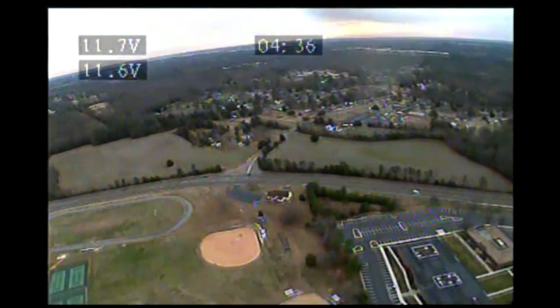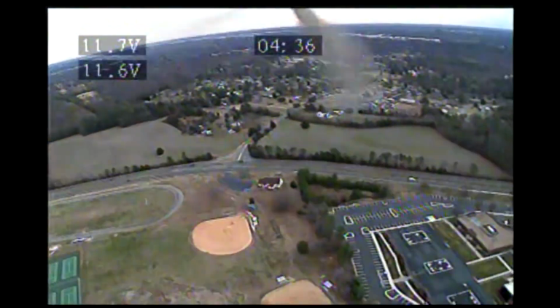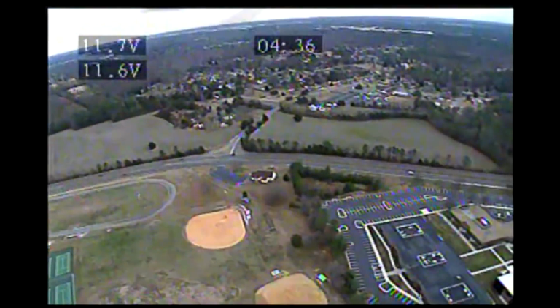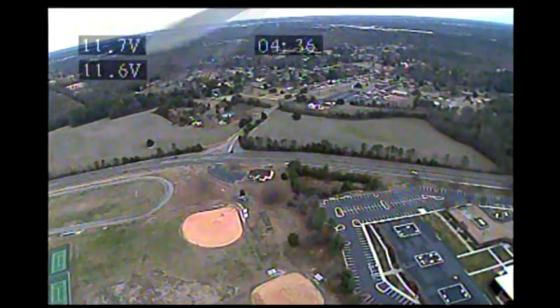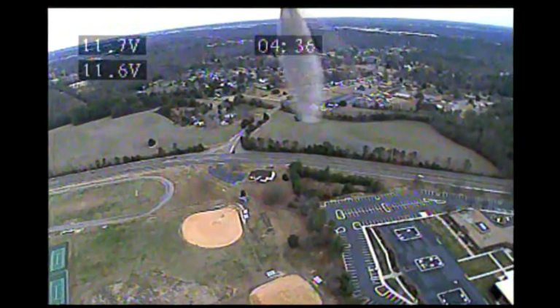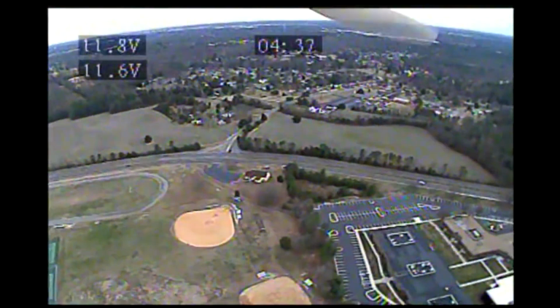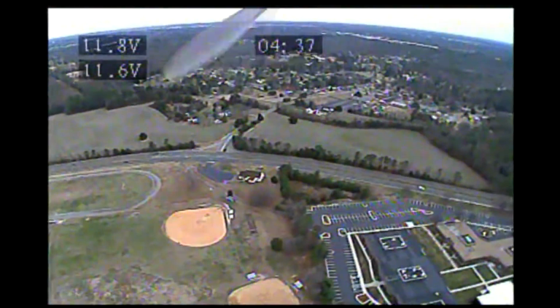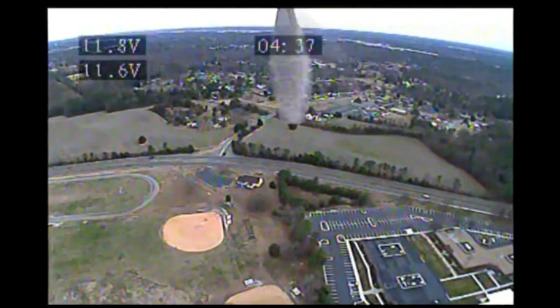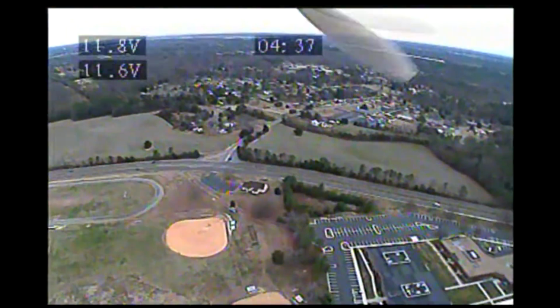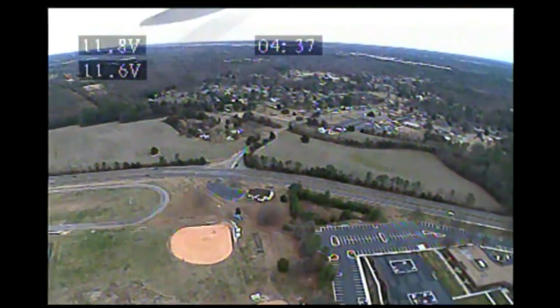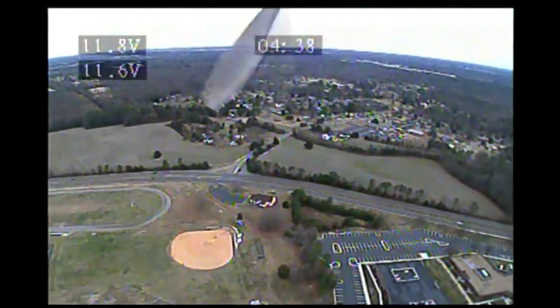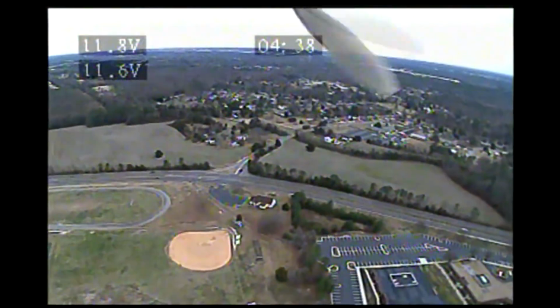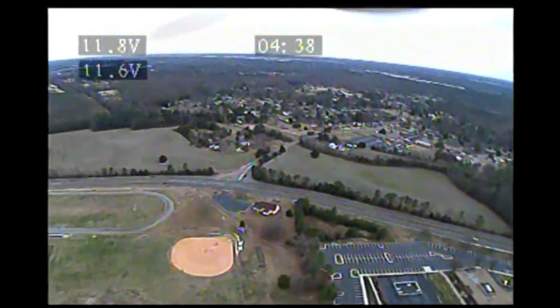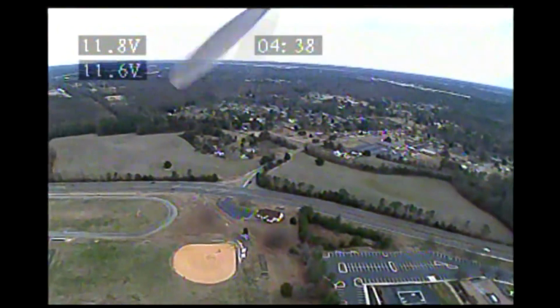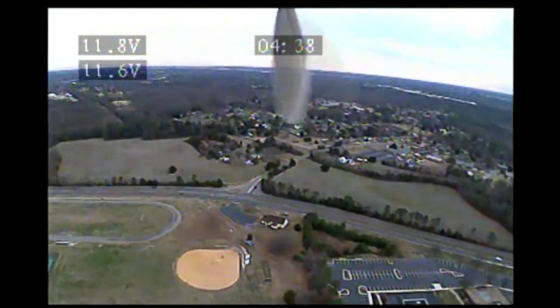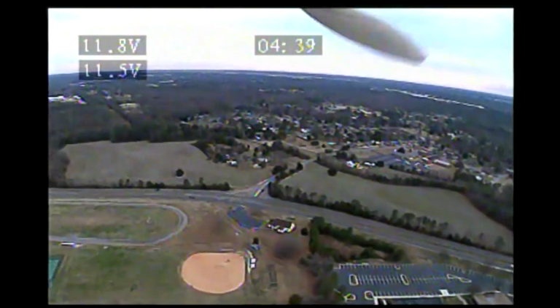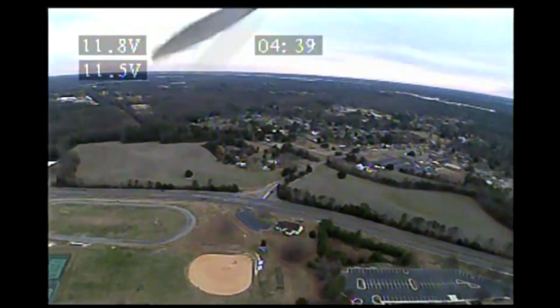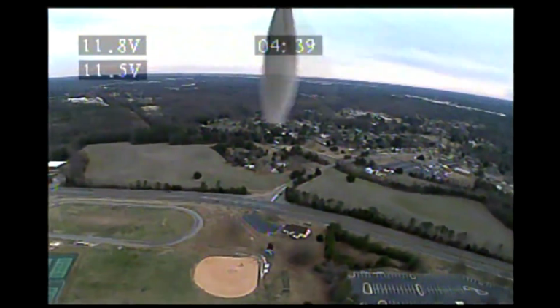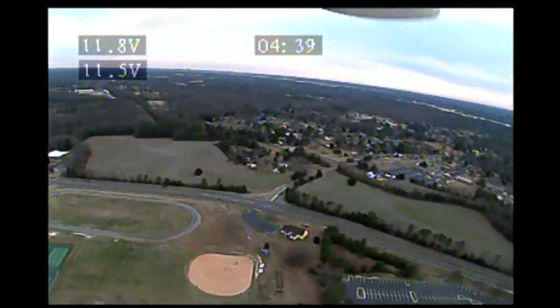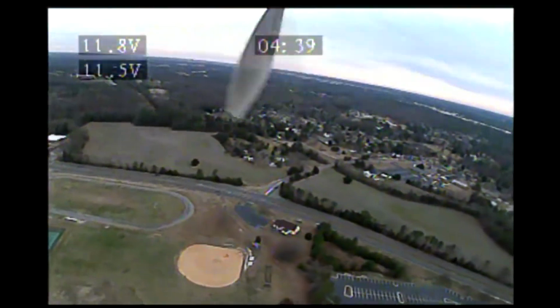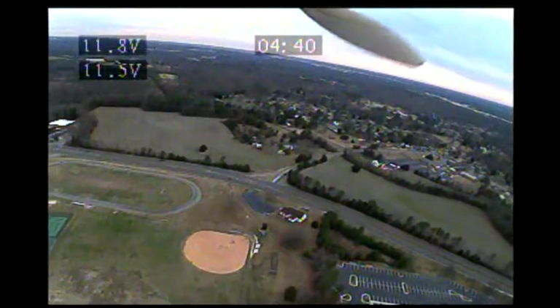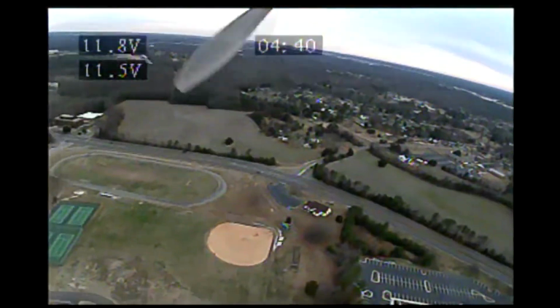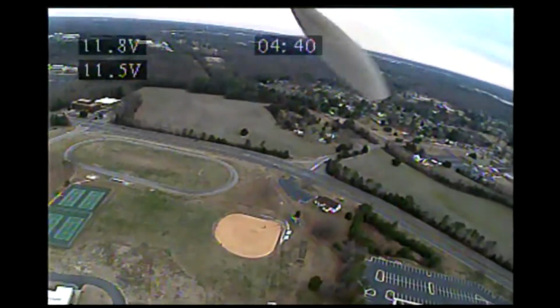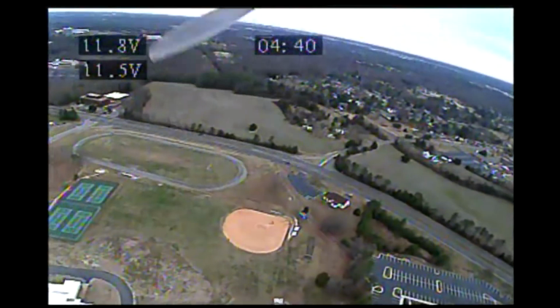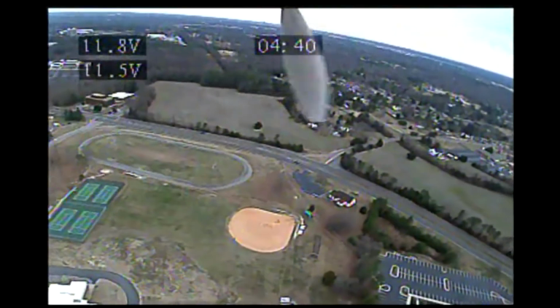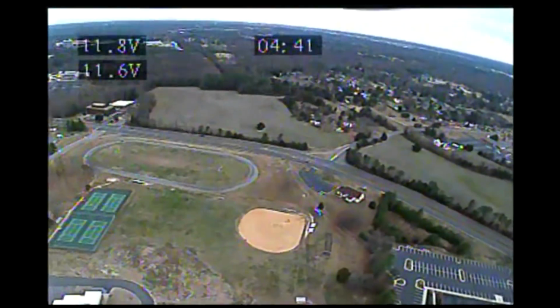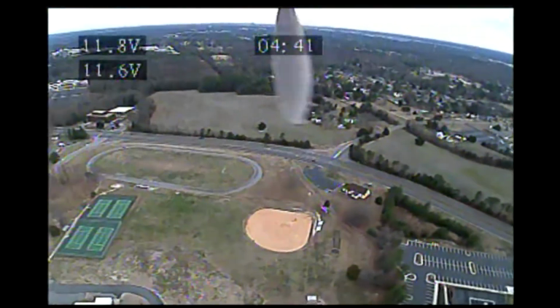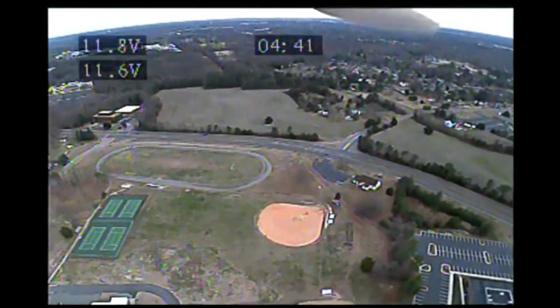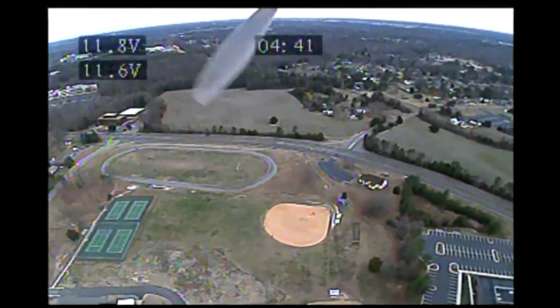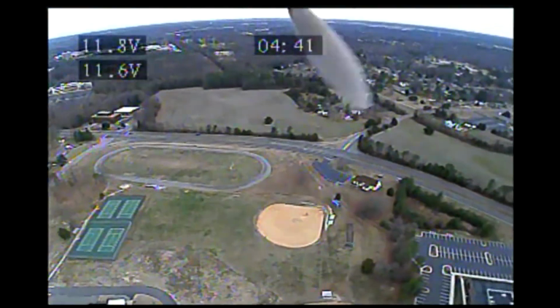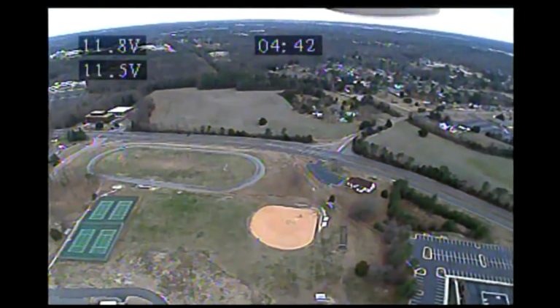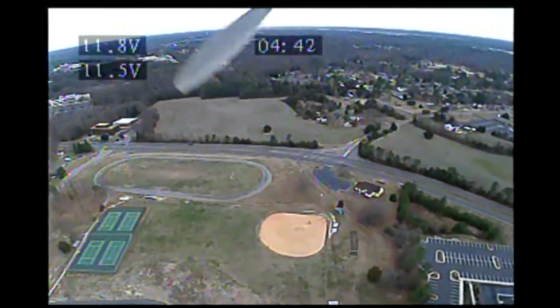There's no wind out right now, so you can just glide around. I'll turn the motor off and just let the plane glide and float.